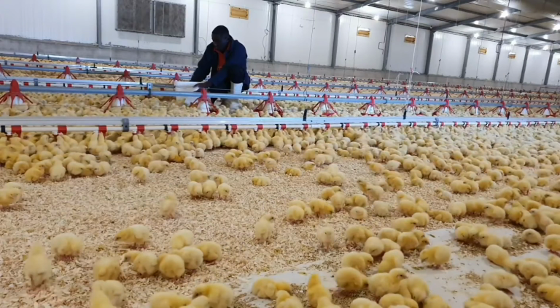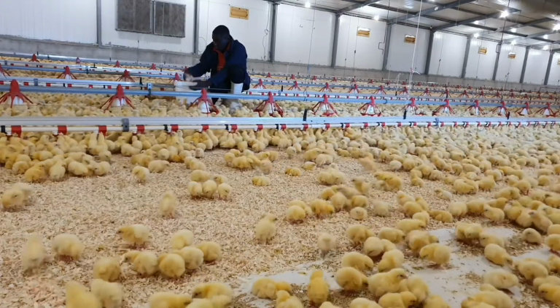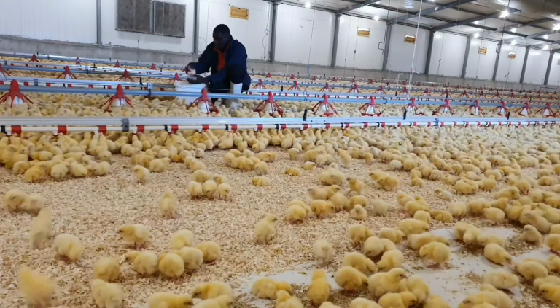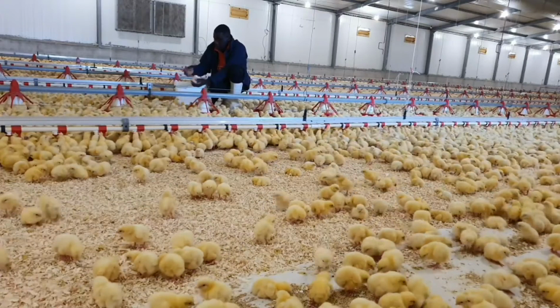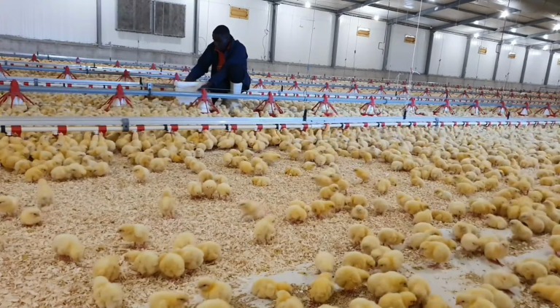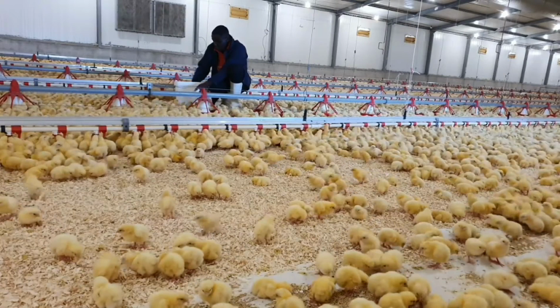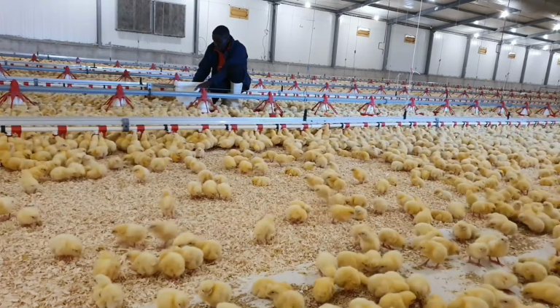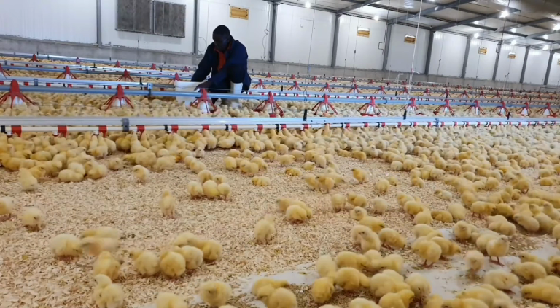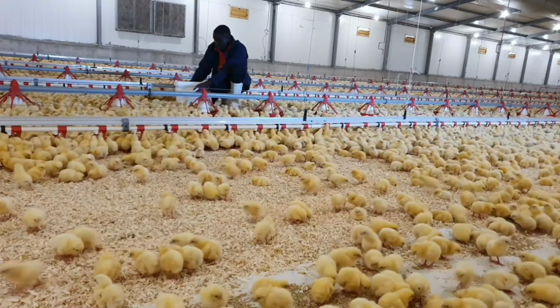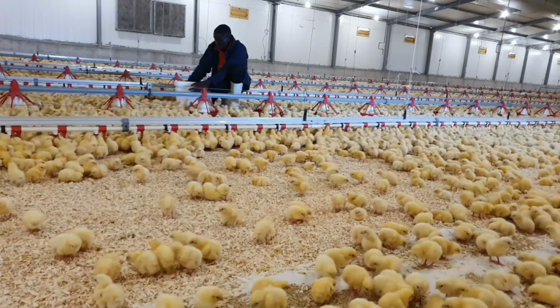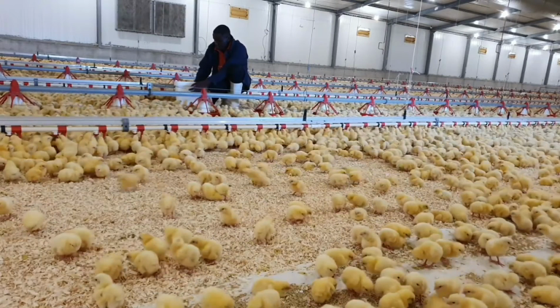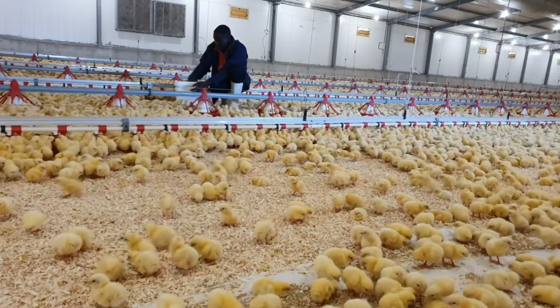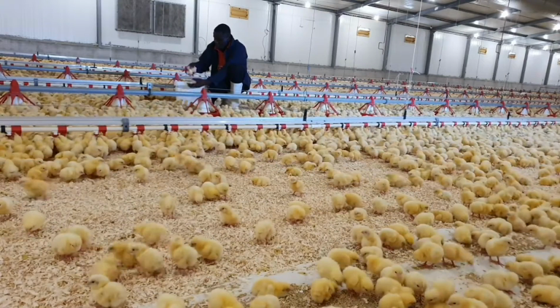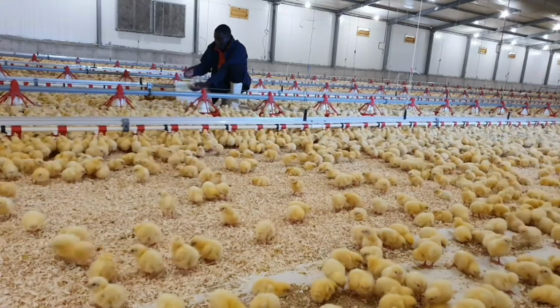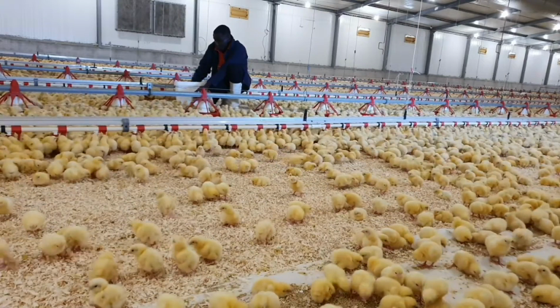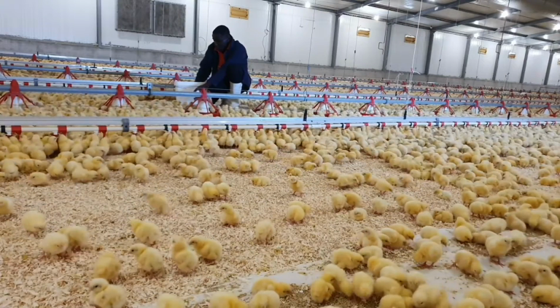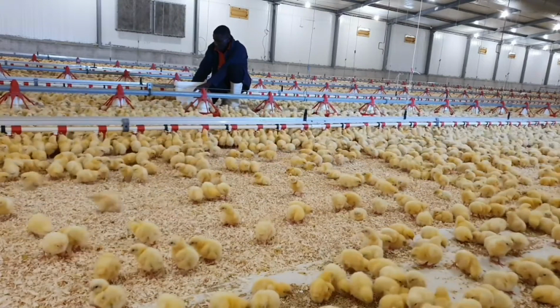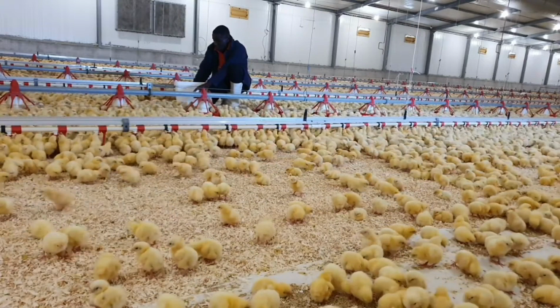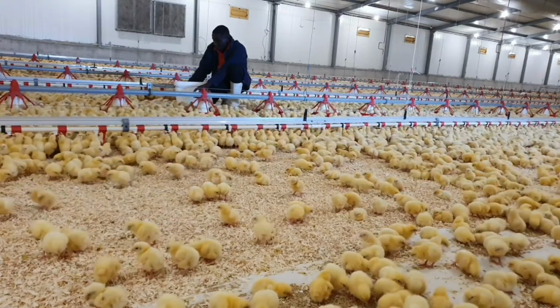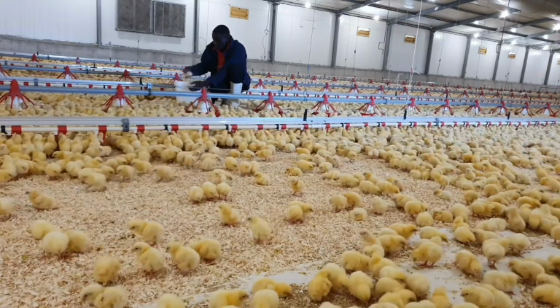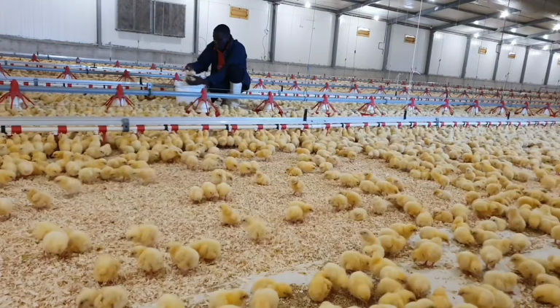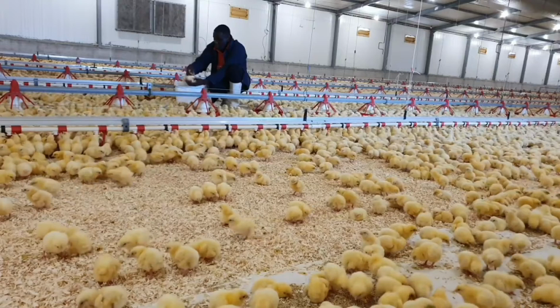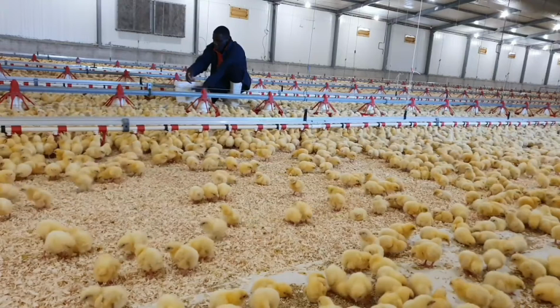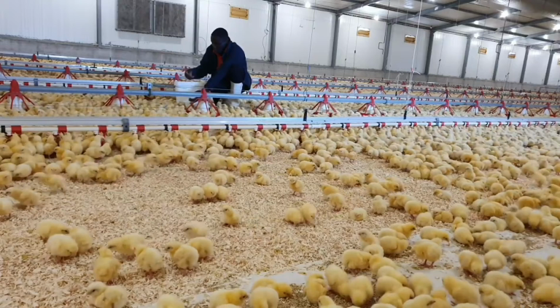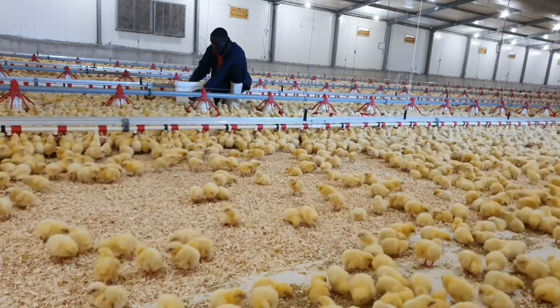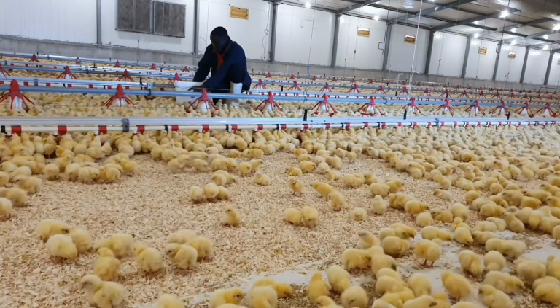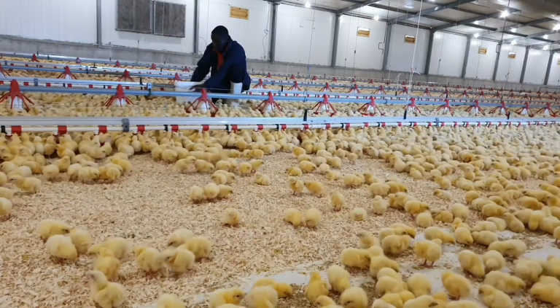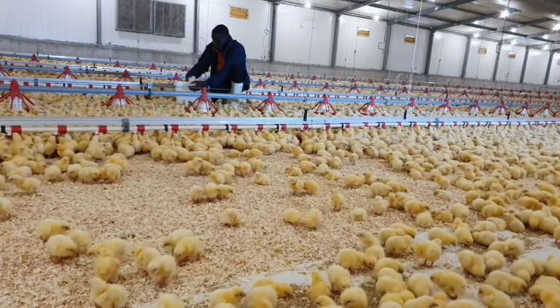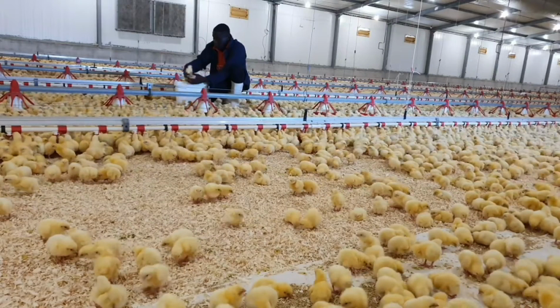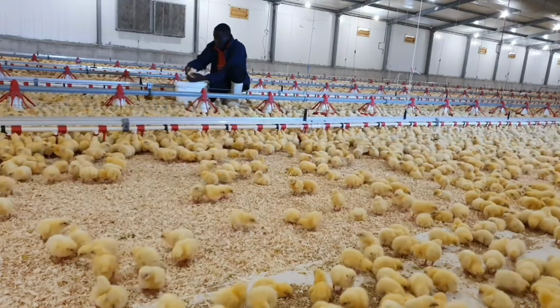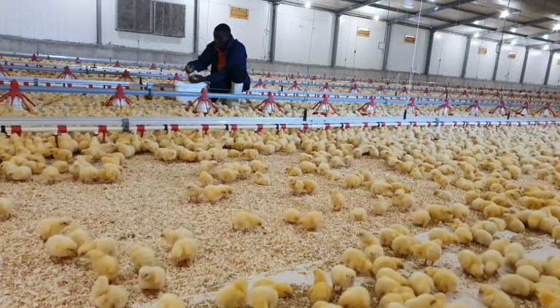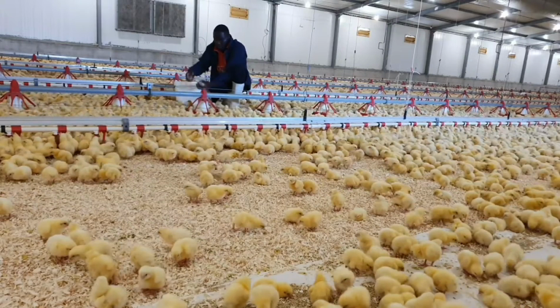Vaccinating chicks at the hatchery or on the farm from day old is also a good means of immunizing birds.